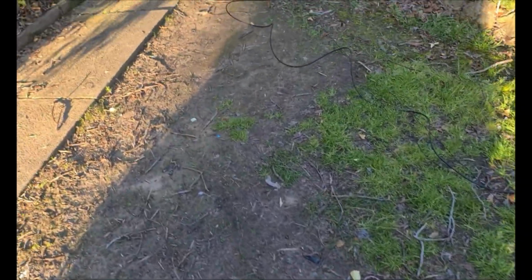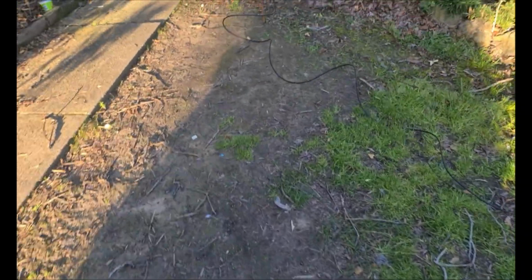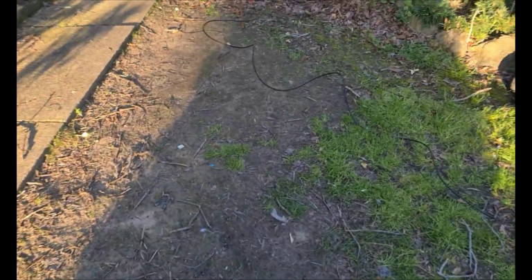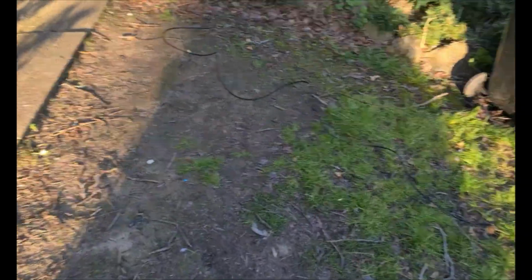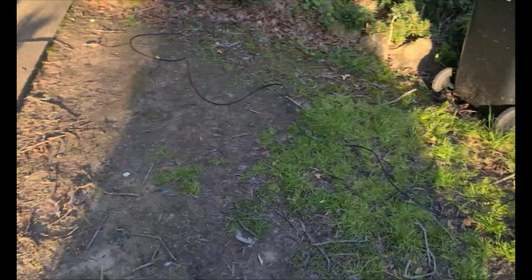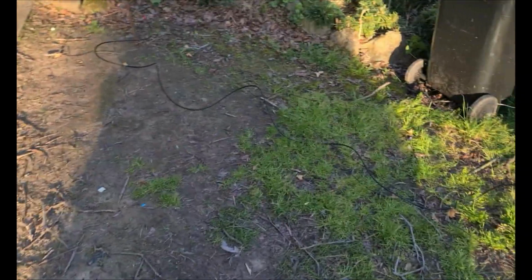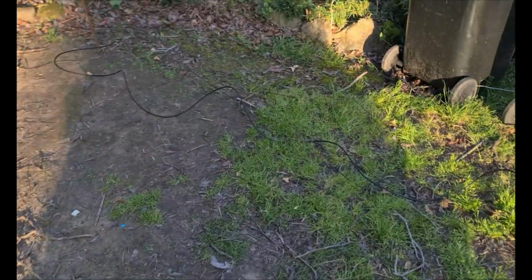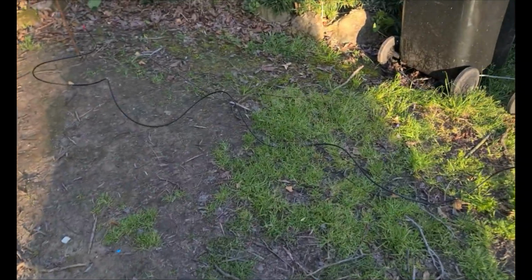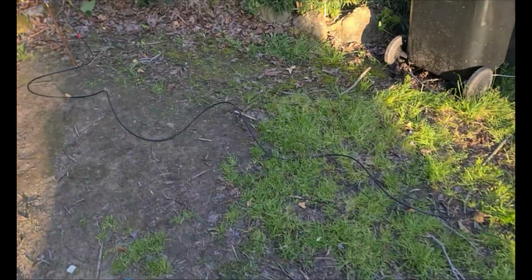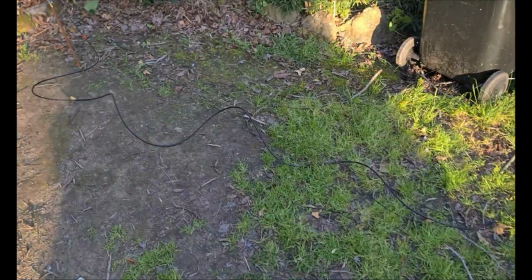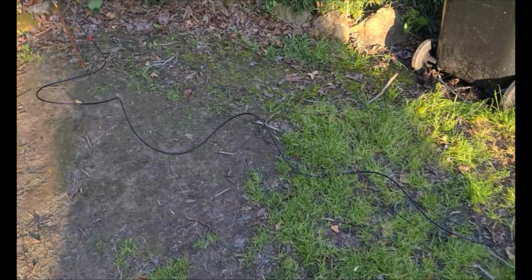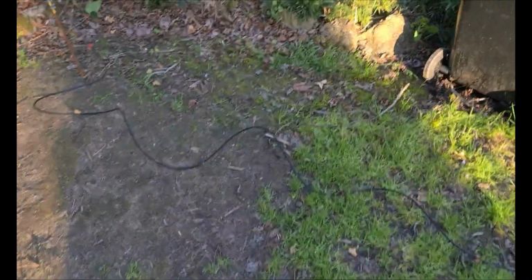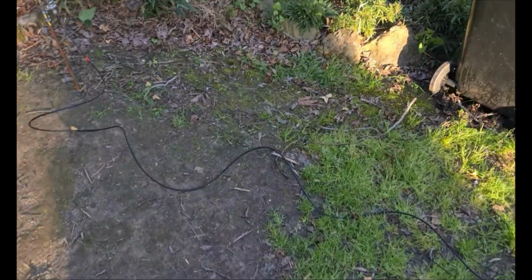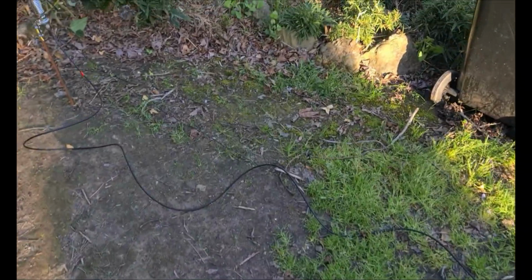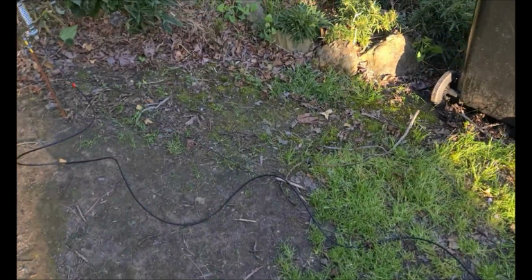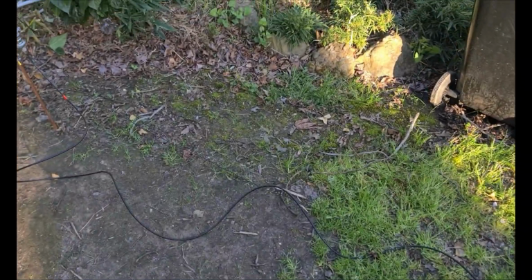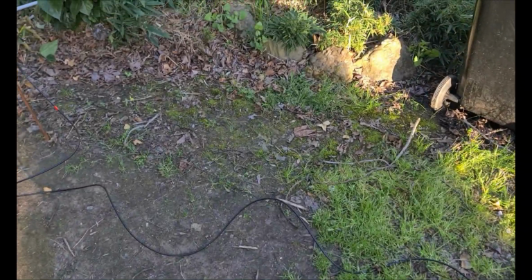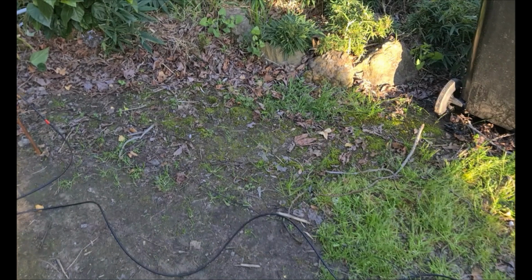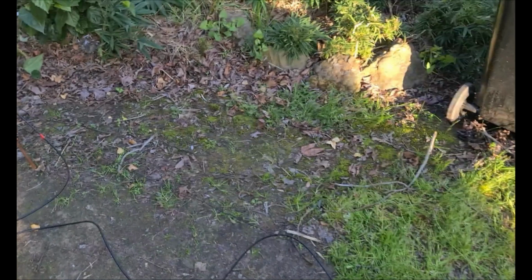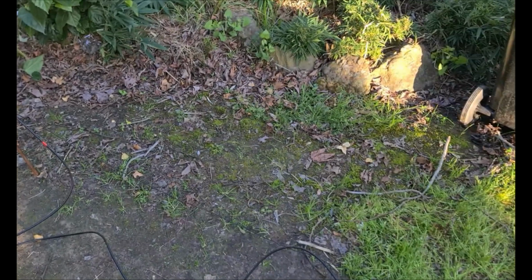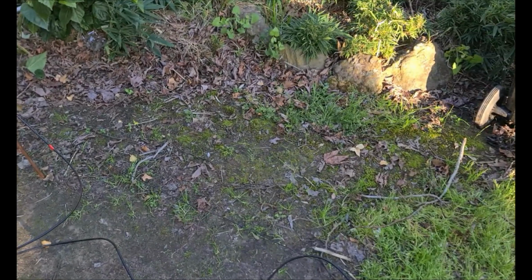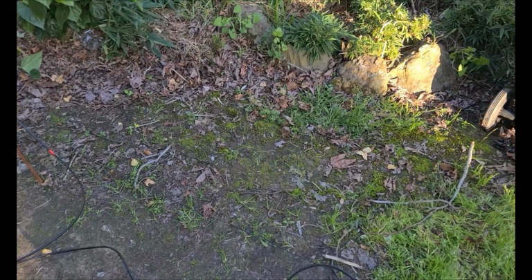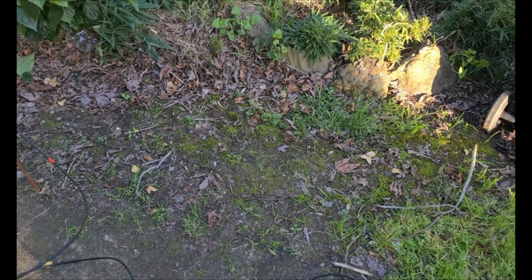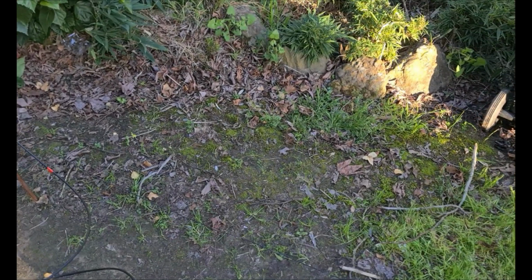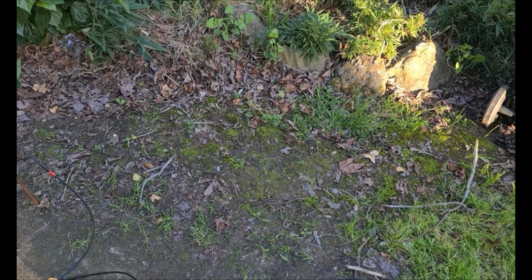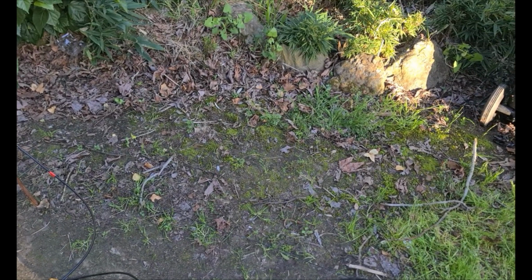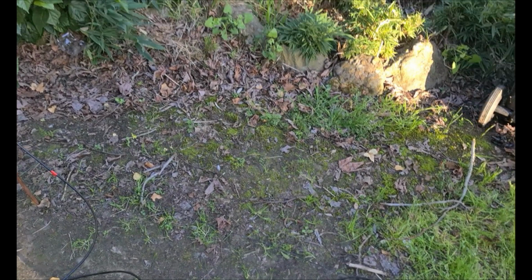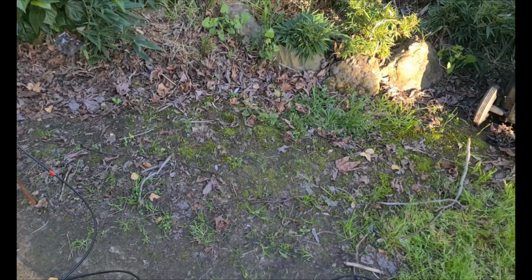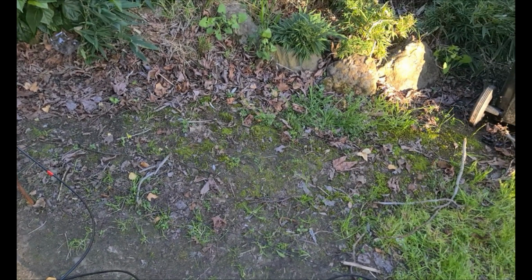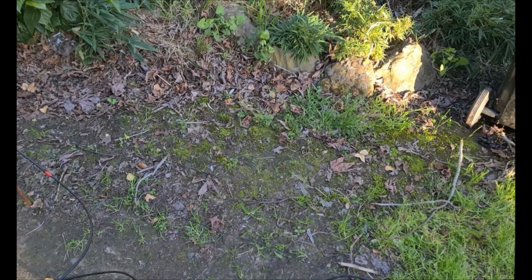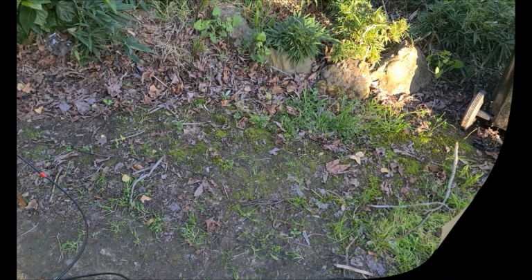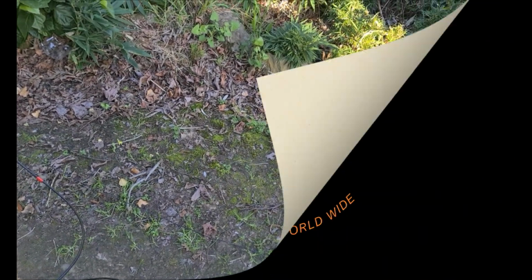All right, thanks for watching. I hope that helps out. We'll get out and test this in the field soon. 73s, and remember the bands are alive if you keep calling CQ. Cheers for now.